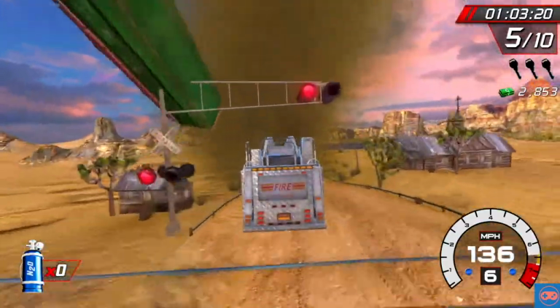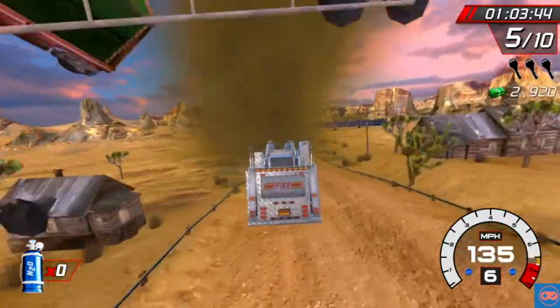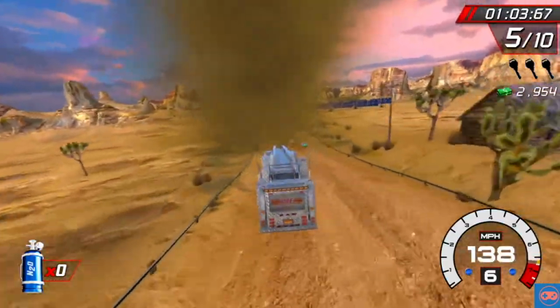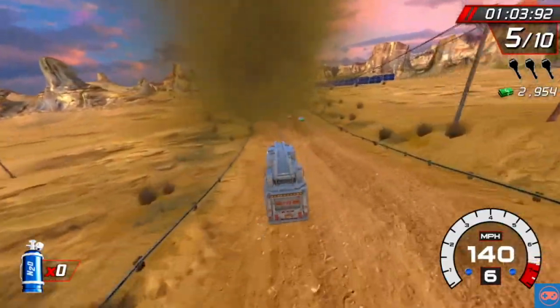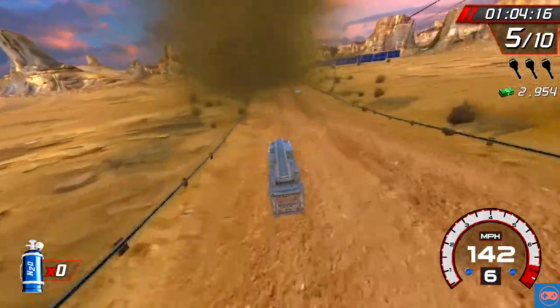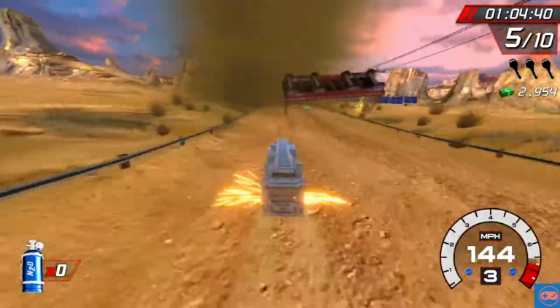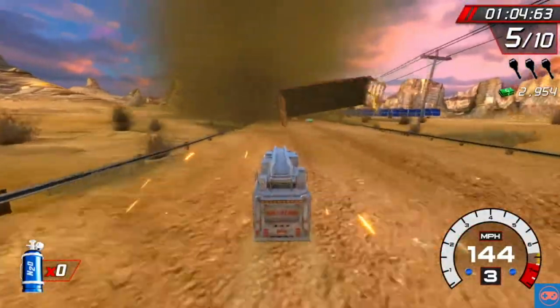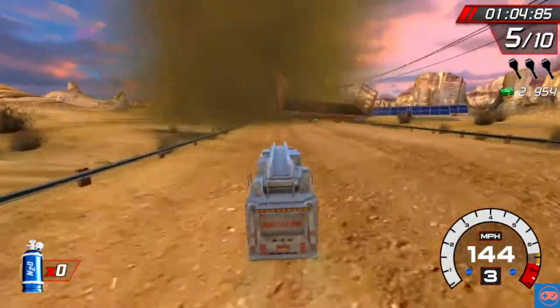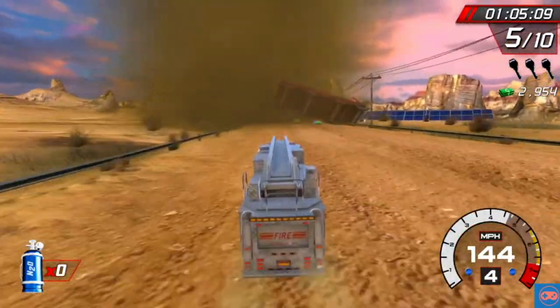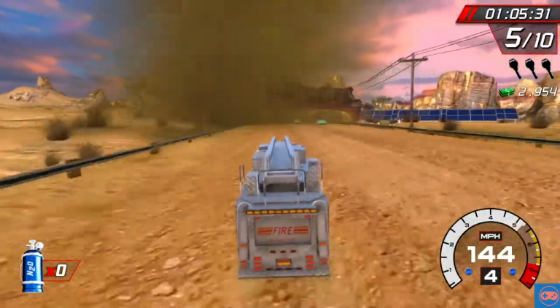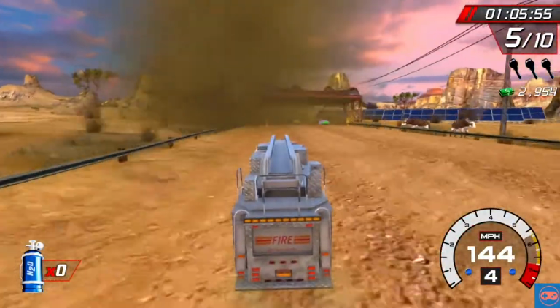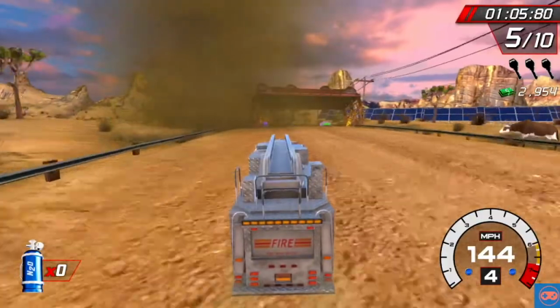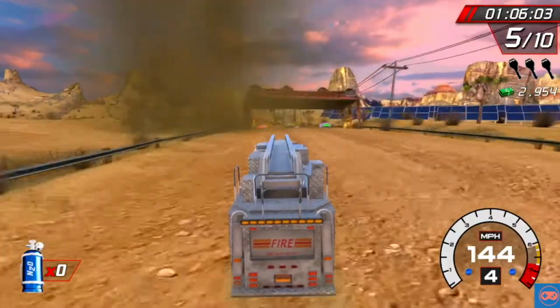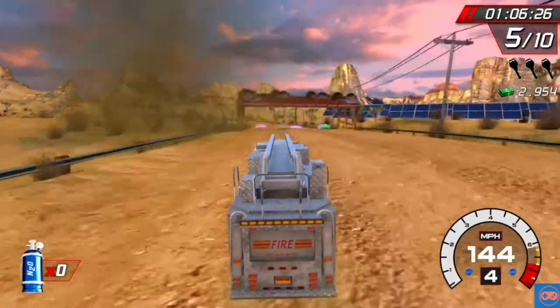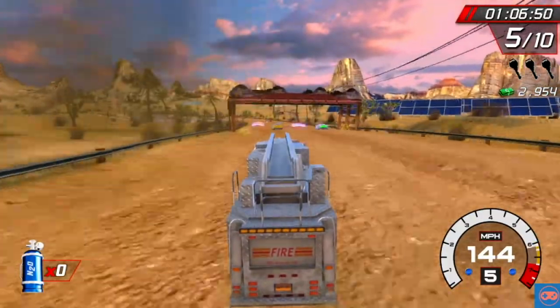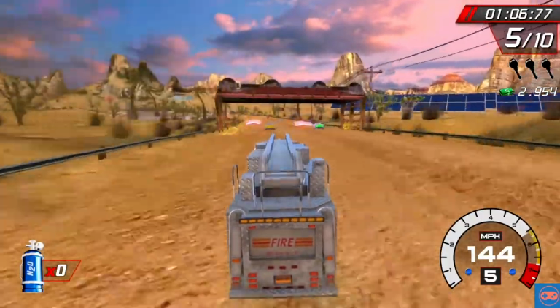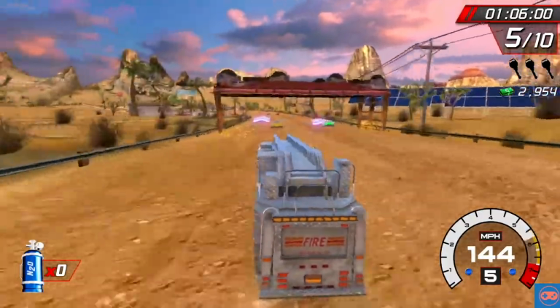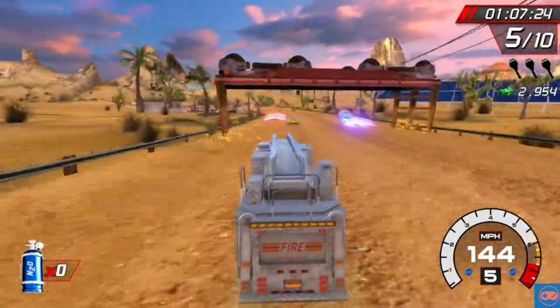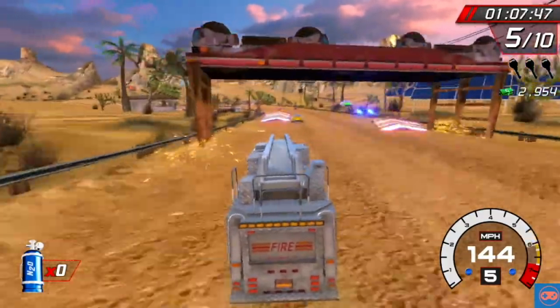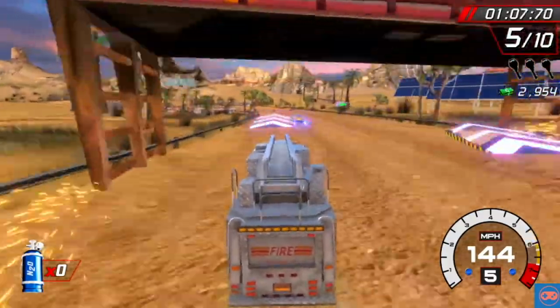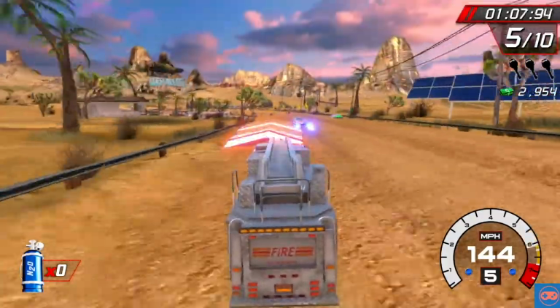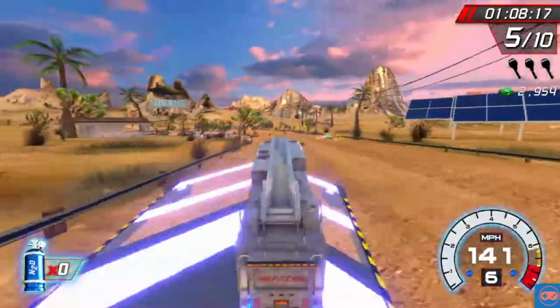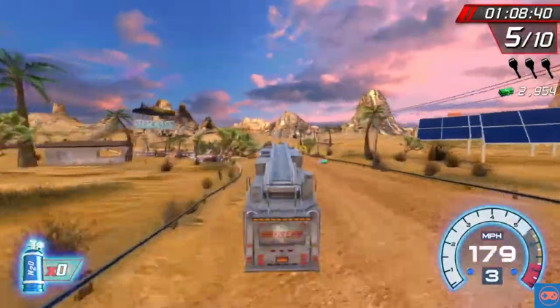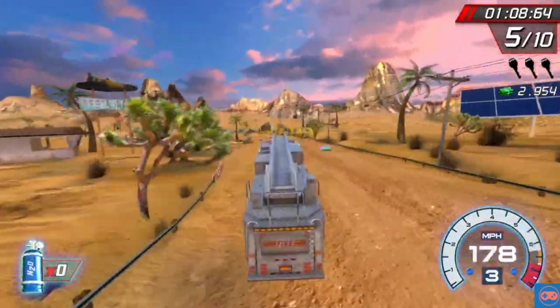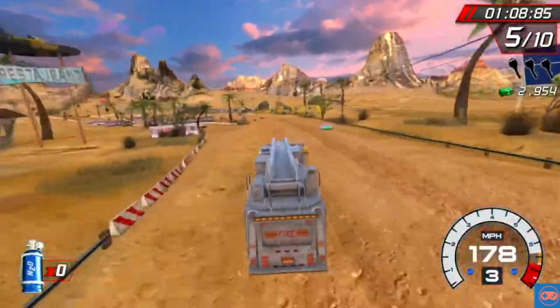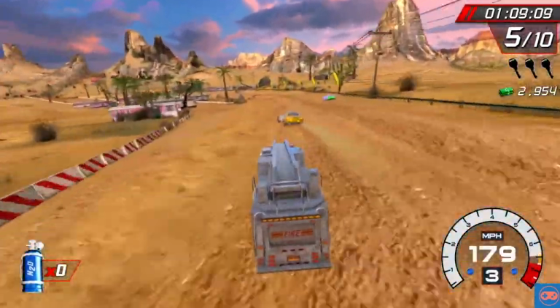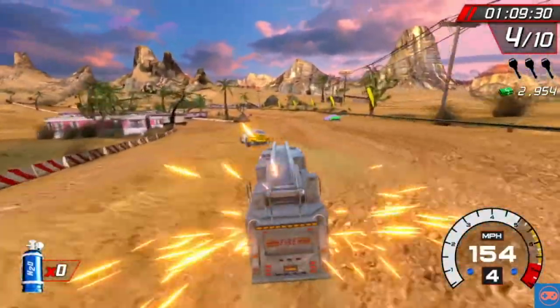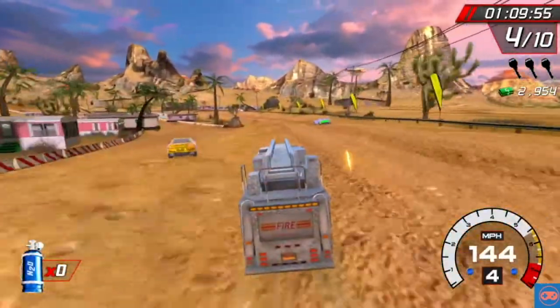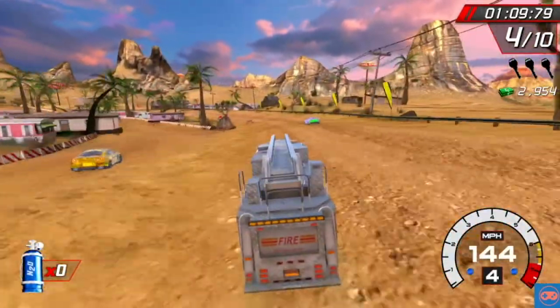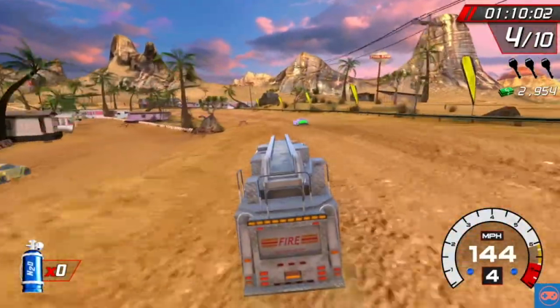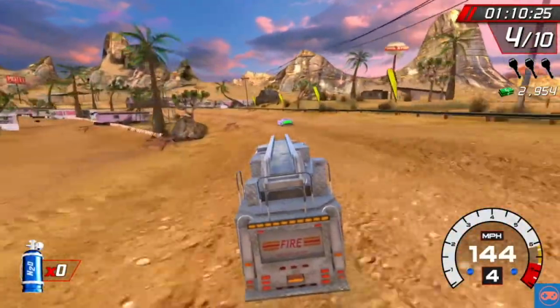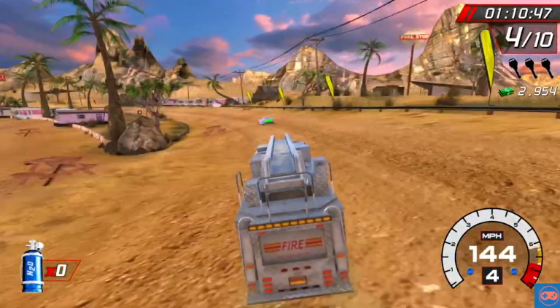We've got no boost left, so we'll just start popping wheelies as we fly through that train. Thankfully the twister's always just off in the distance creating just the right amount of carnage for us to get a win in.